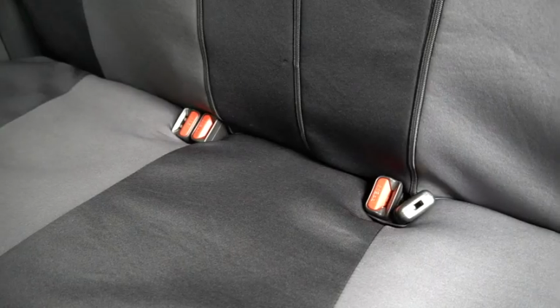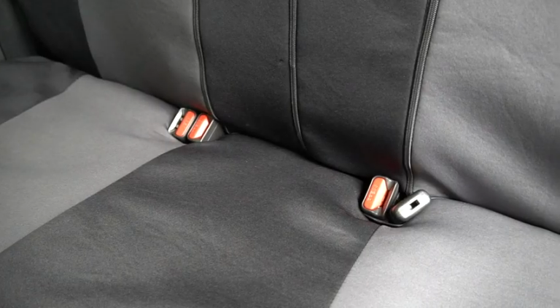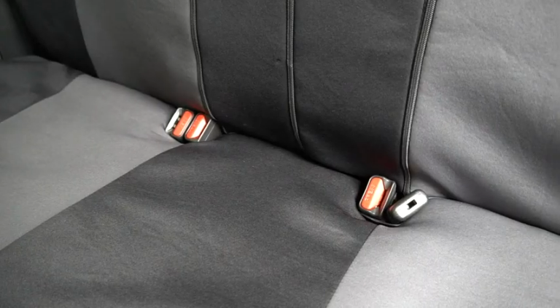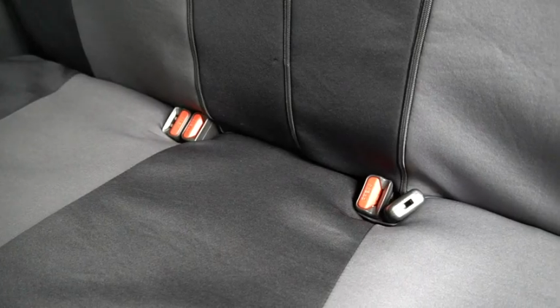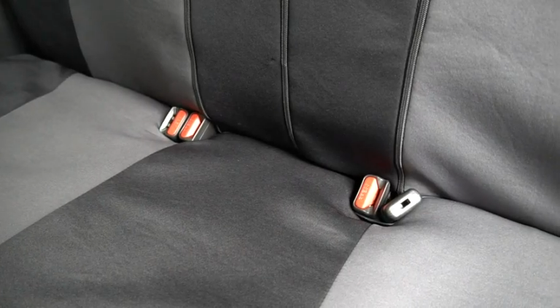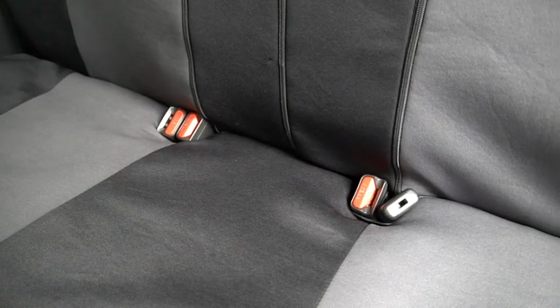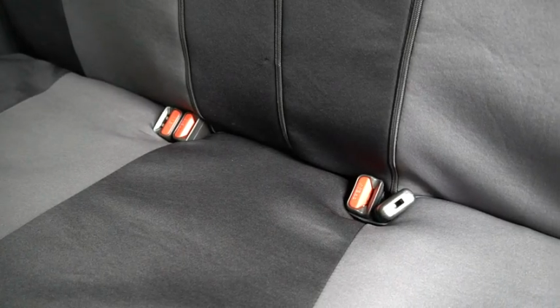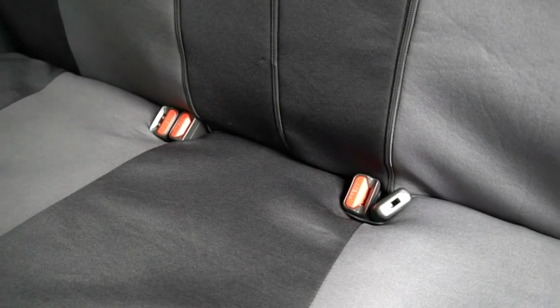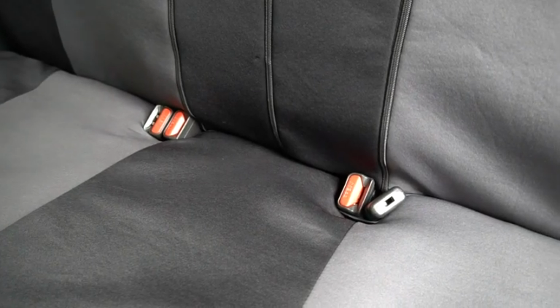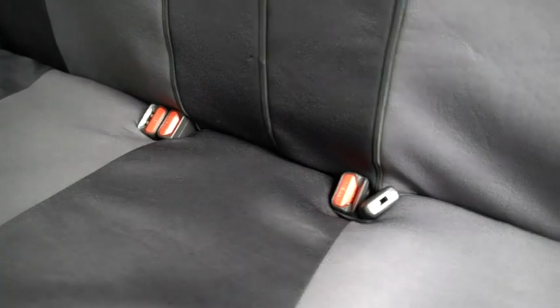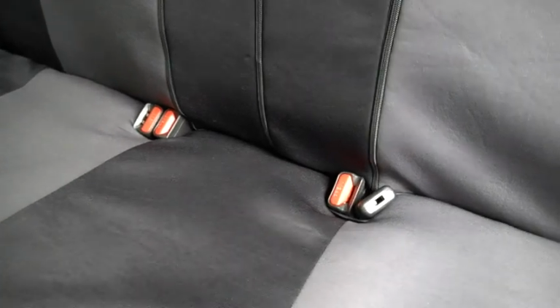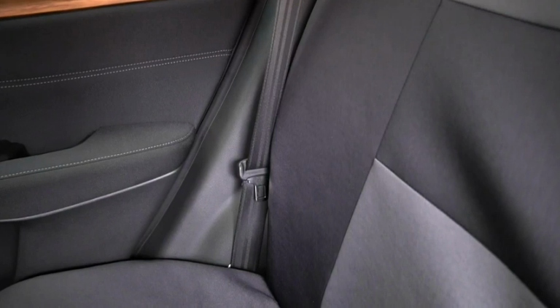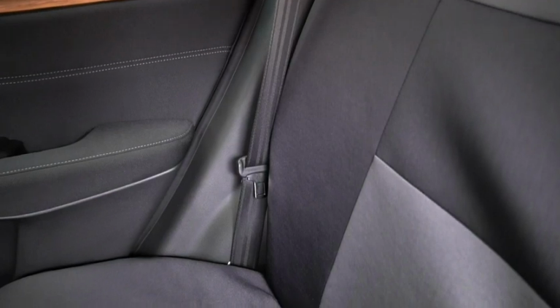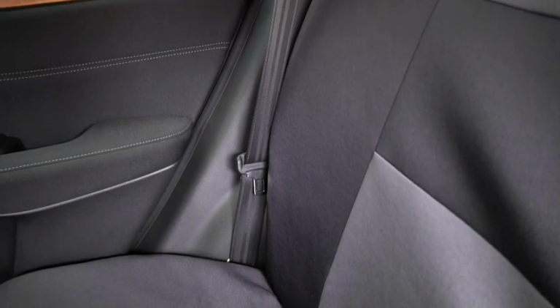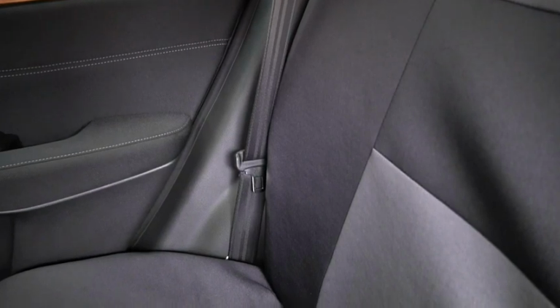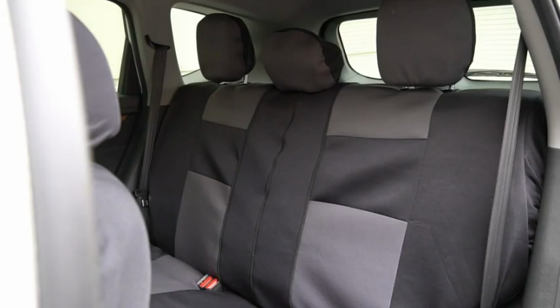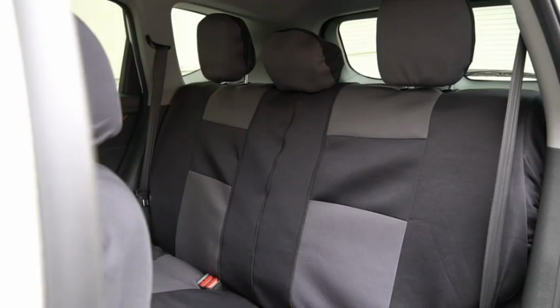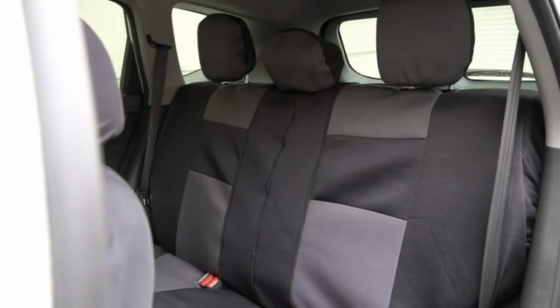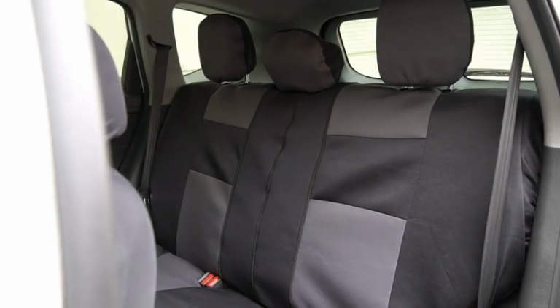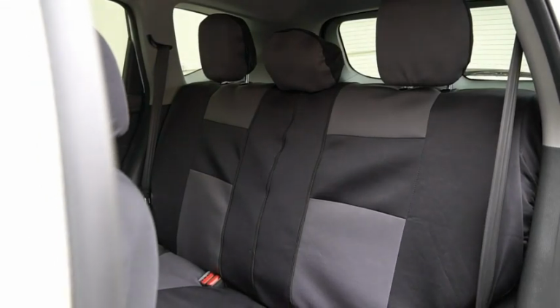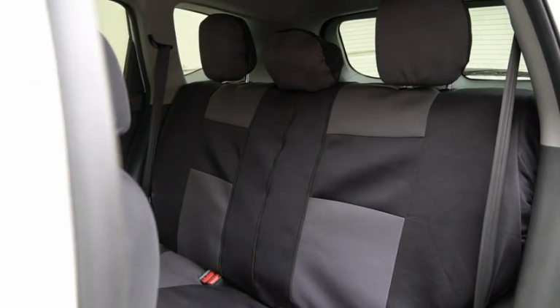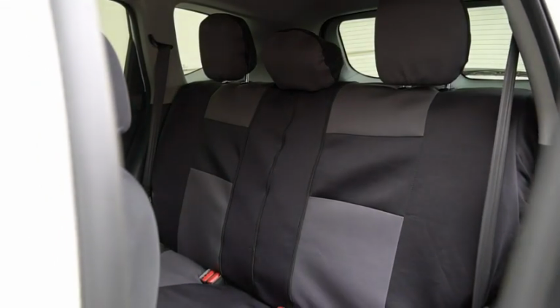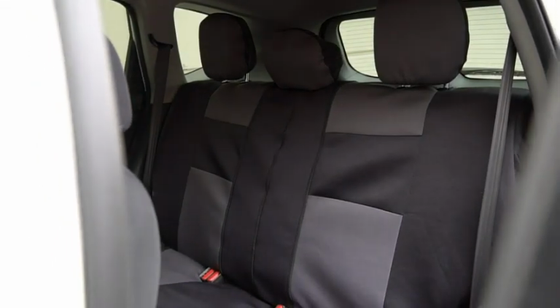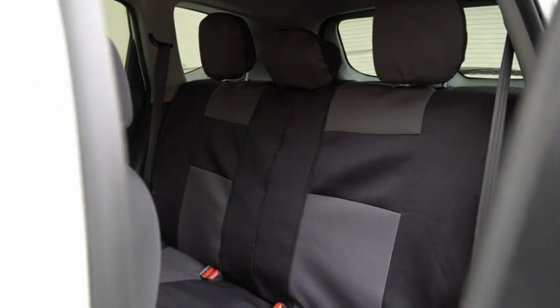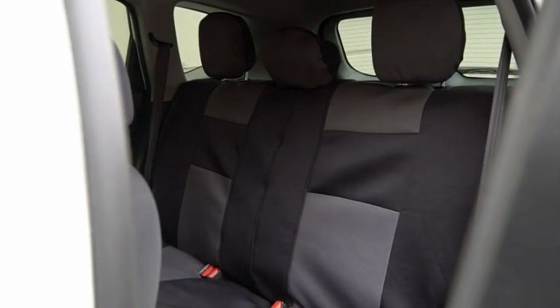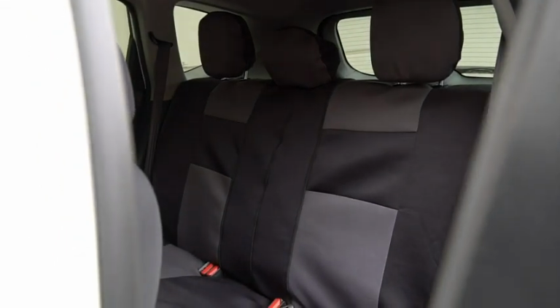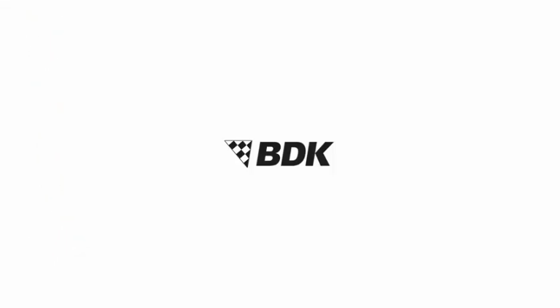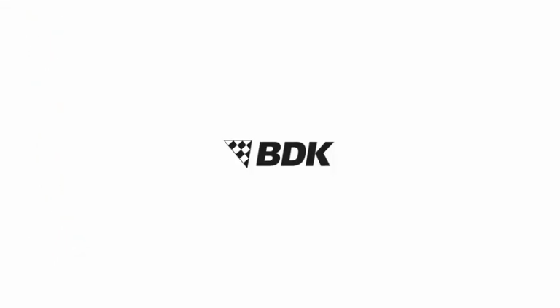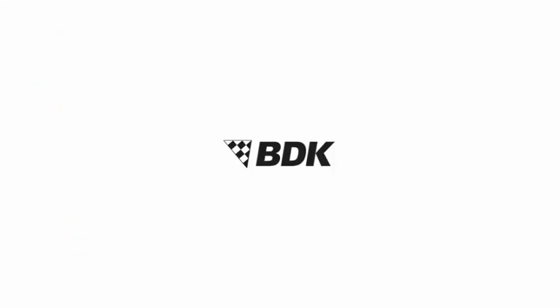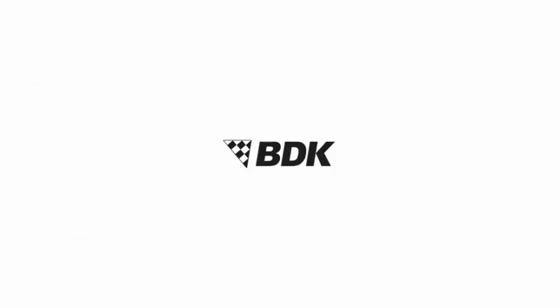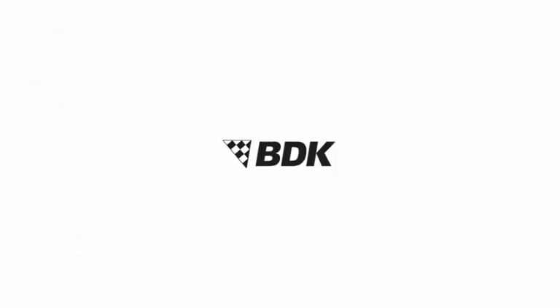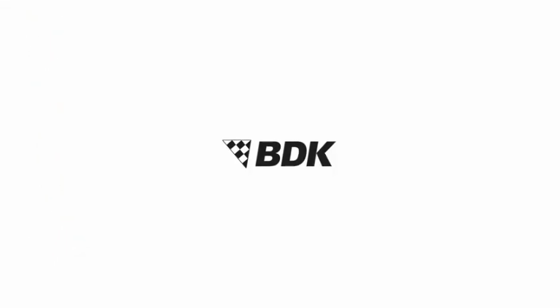And there you have it — your new seats are ready for your next trip. Any questions, feel free to reach out; we're more than happy to help.